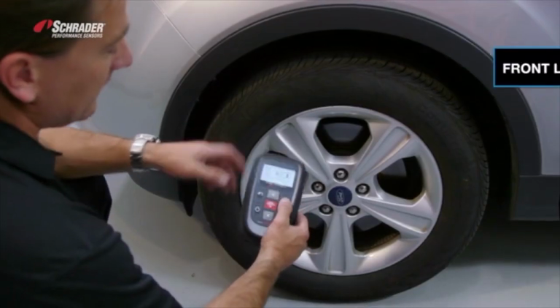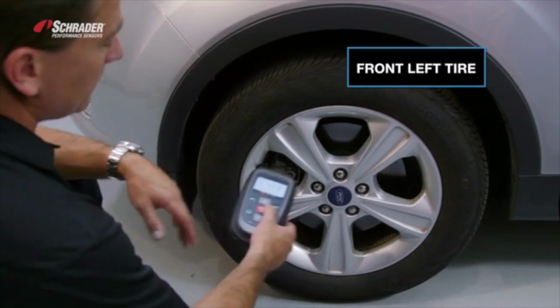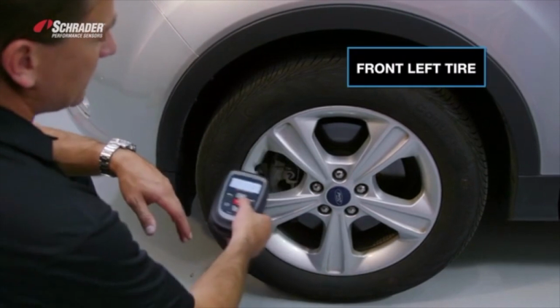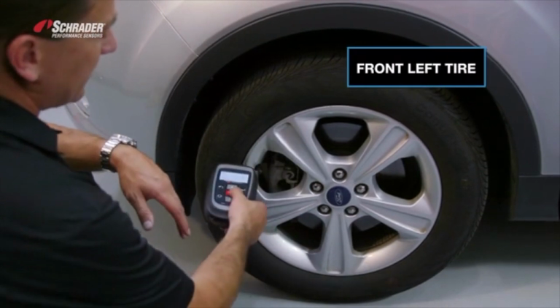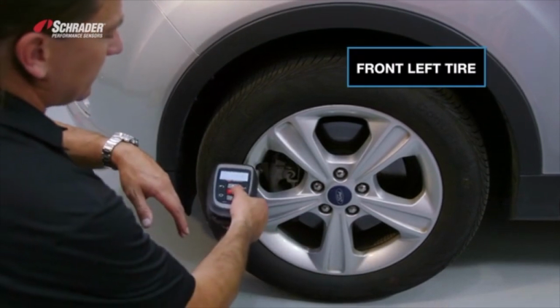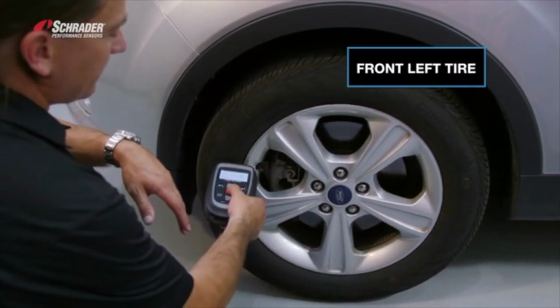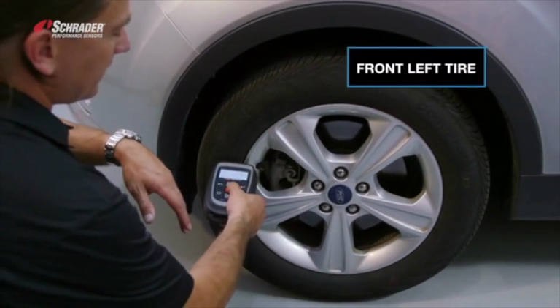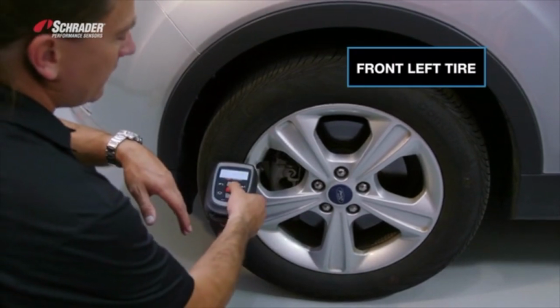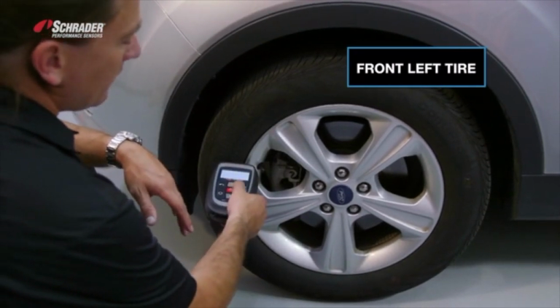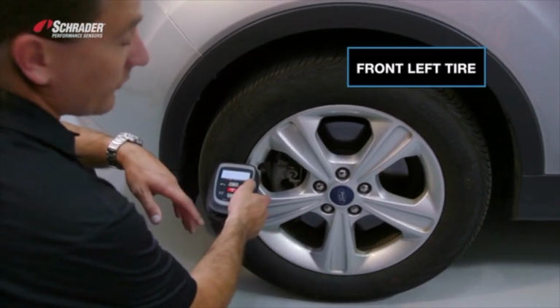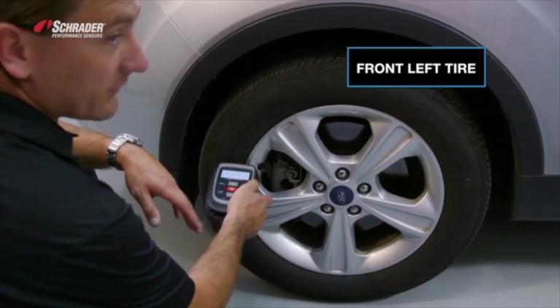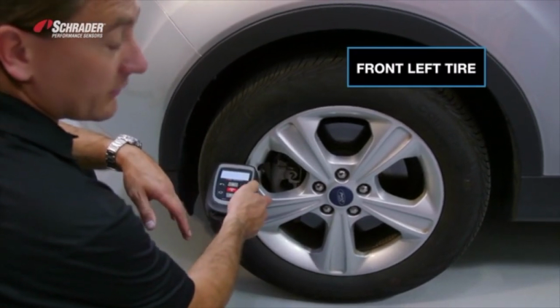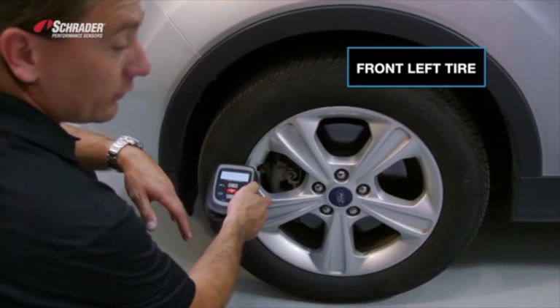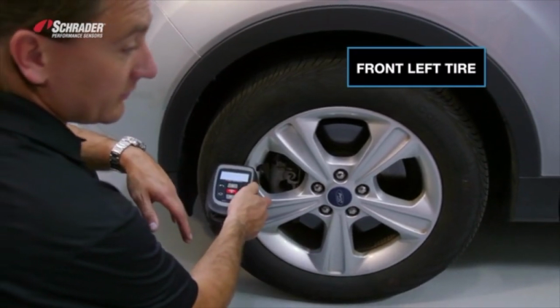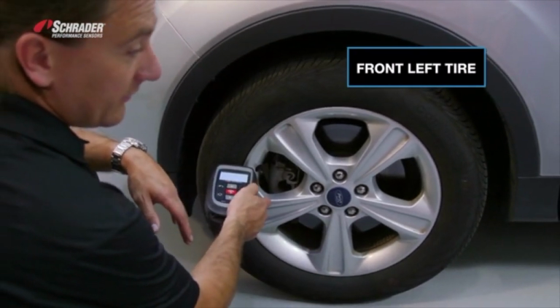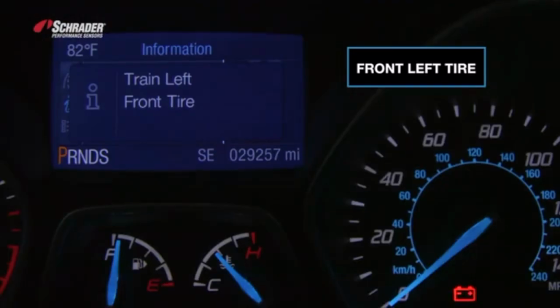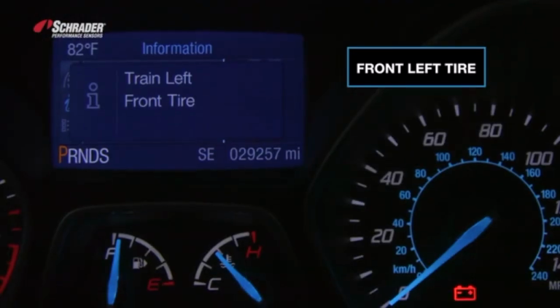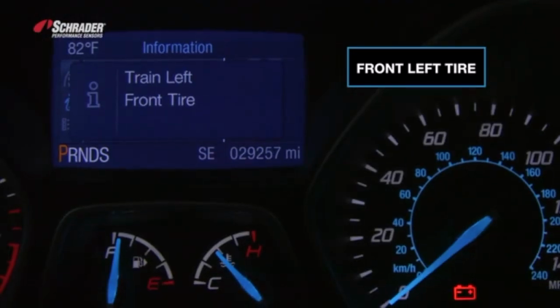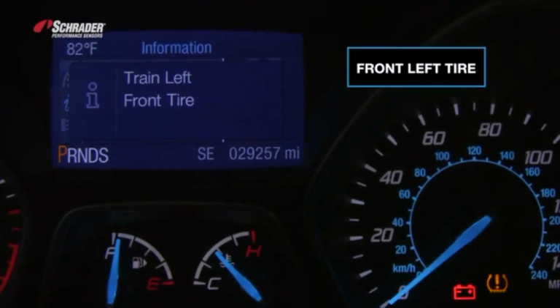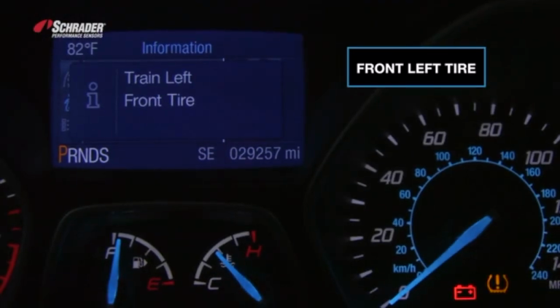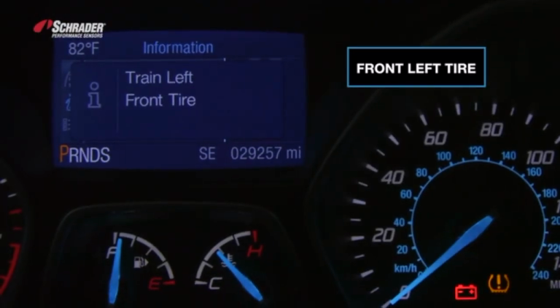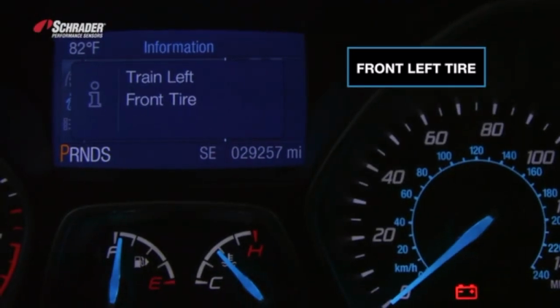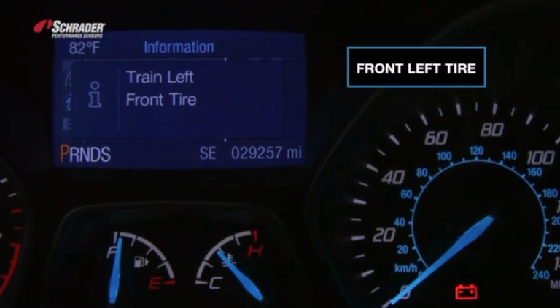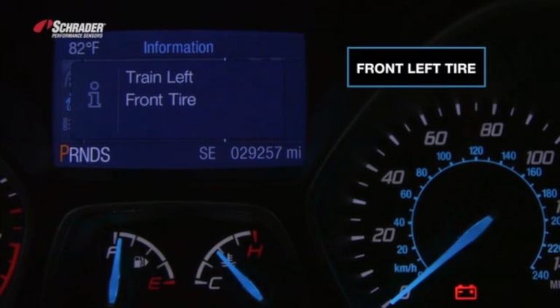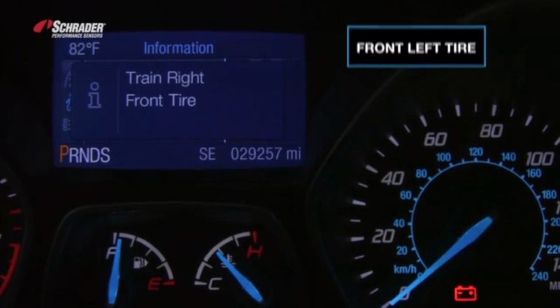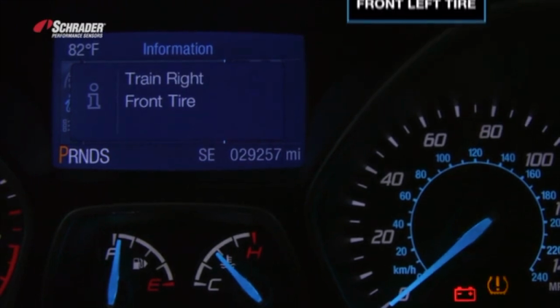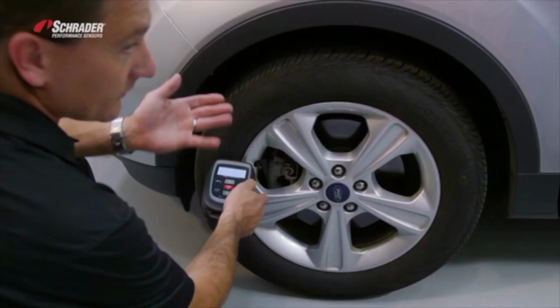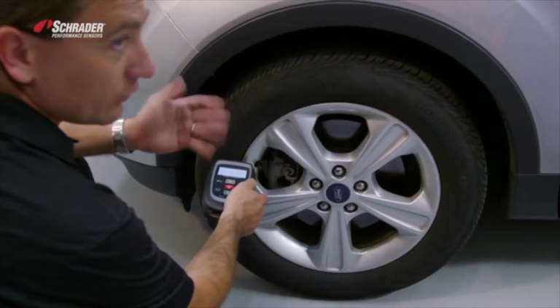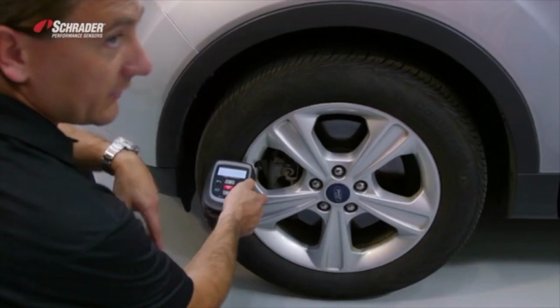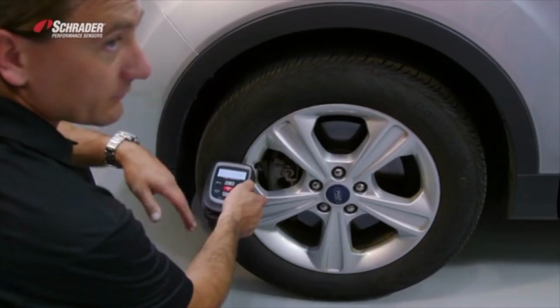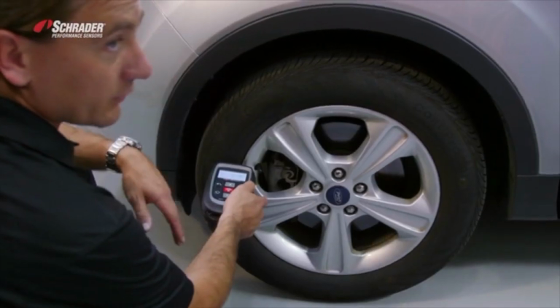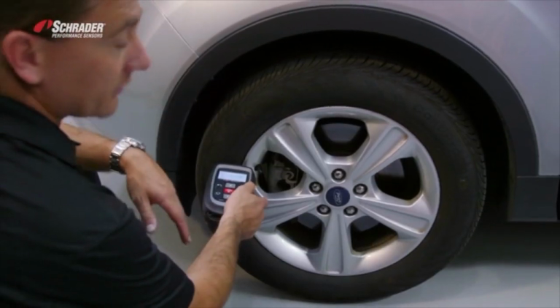We're starting at the left front. We're waiting for the tool to beep and the horn to chirp. Tool beep, horn chirp.